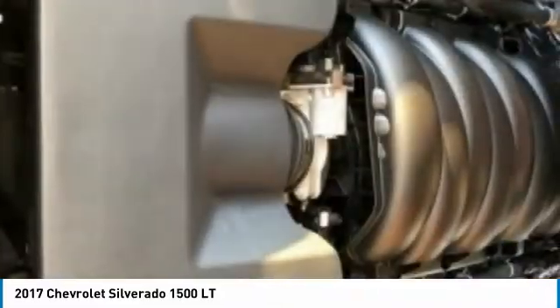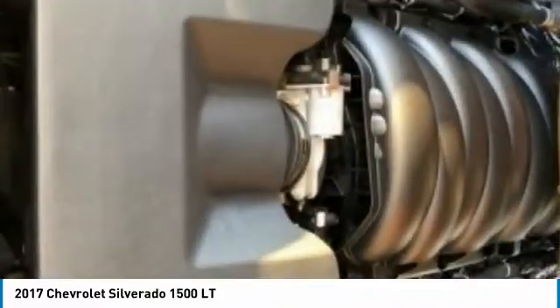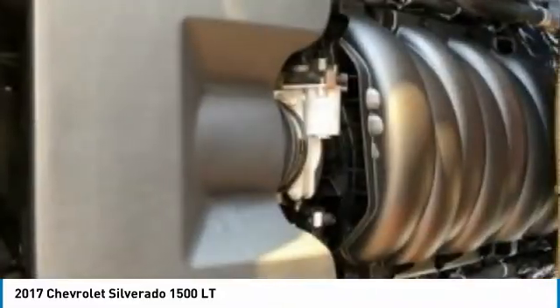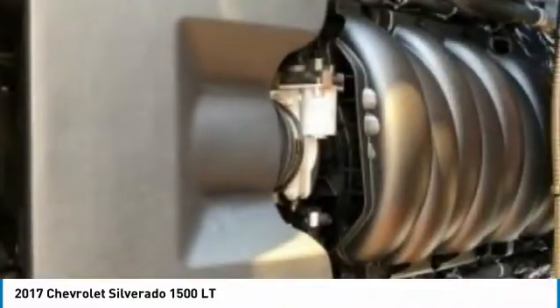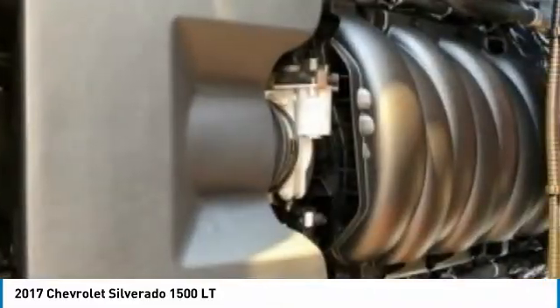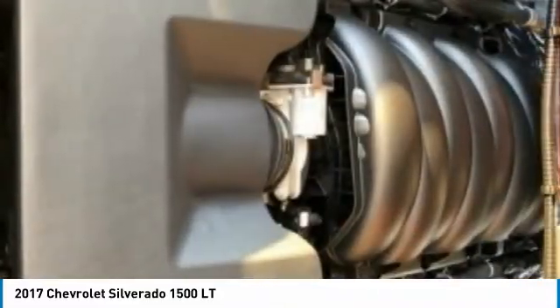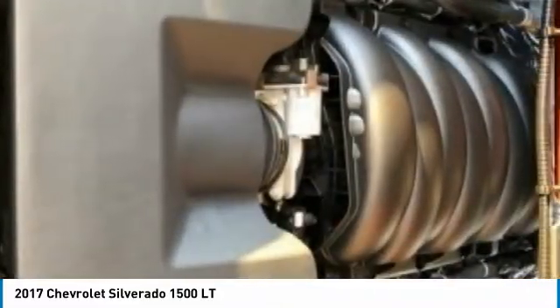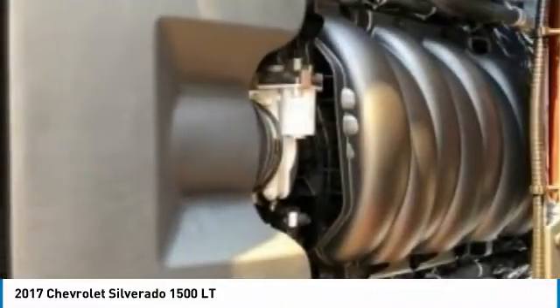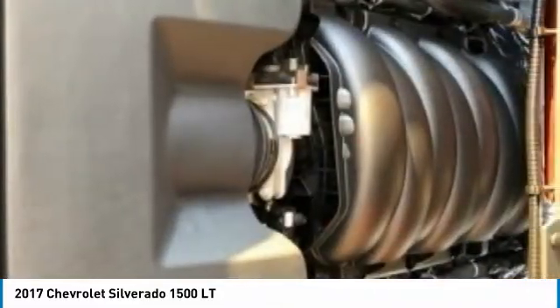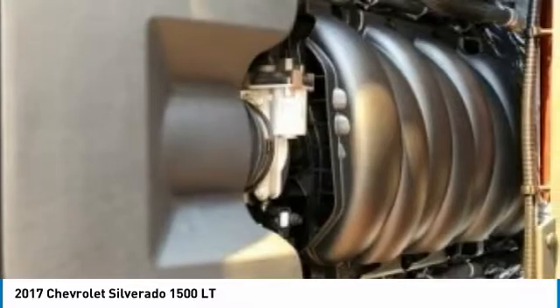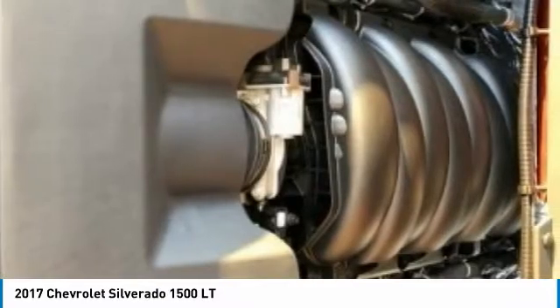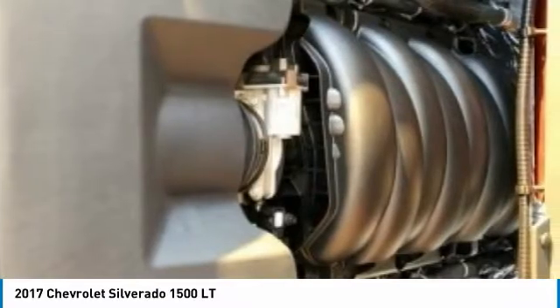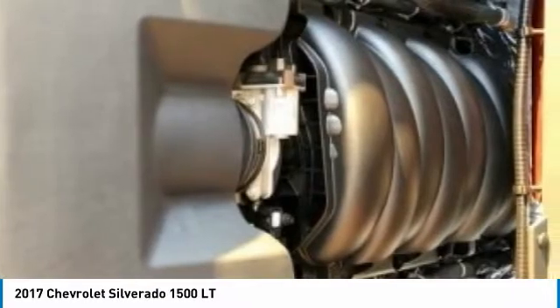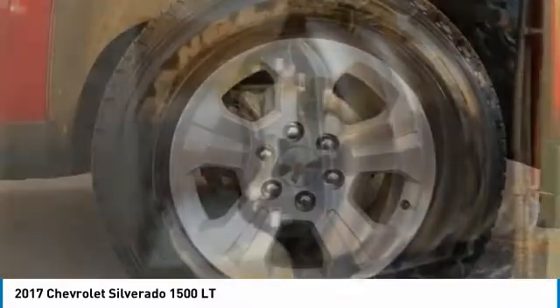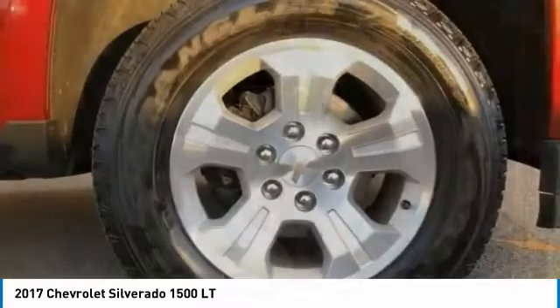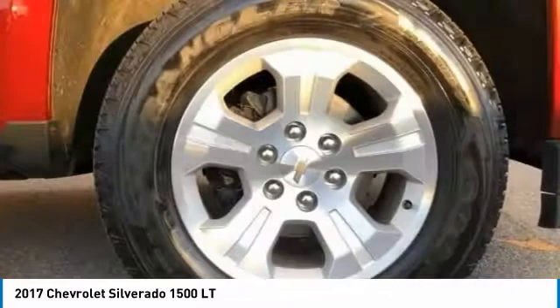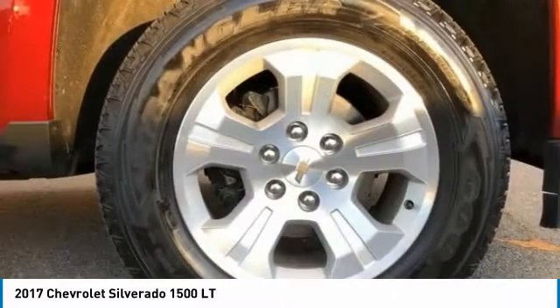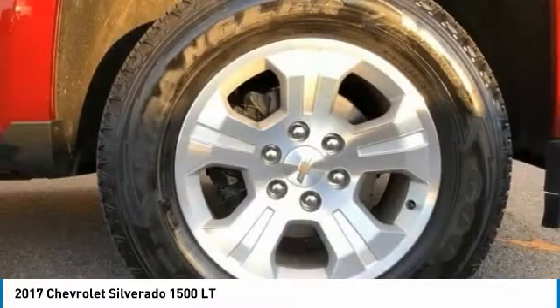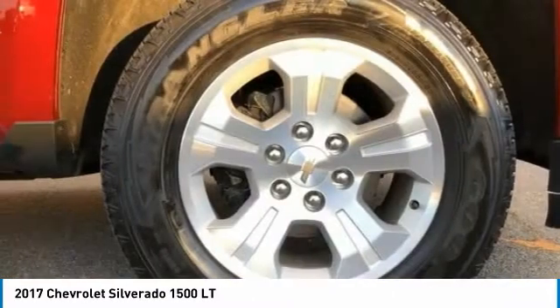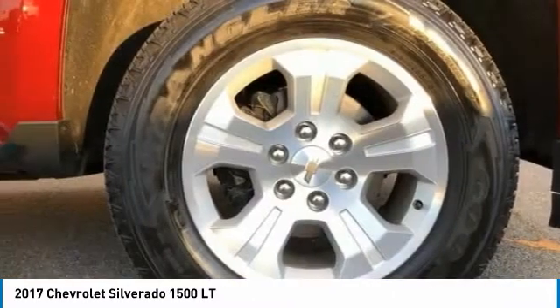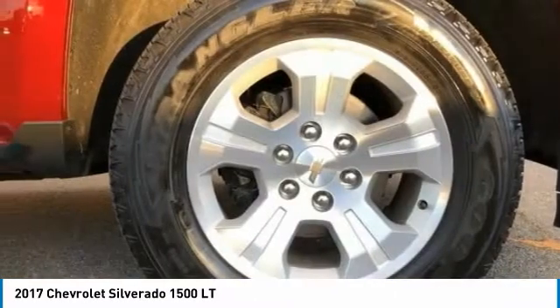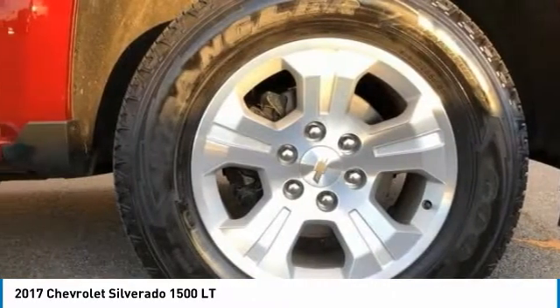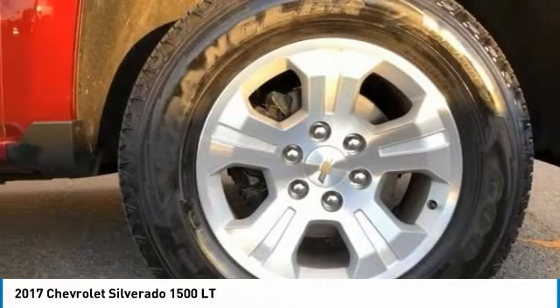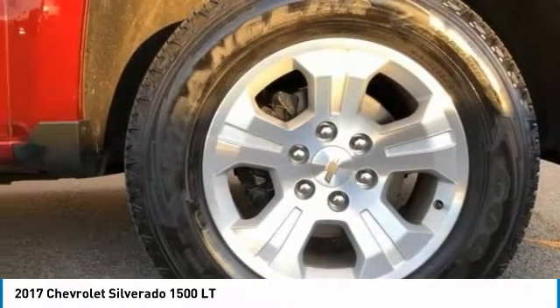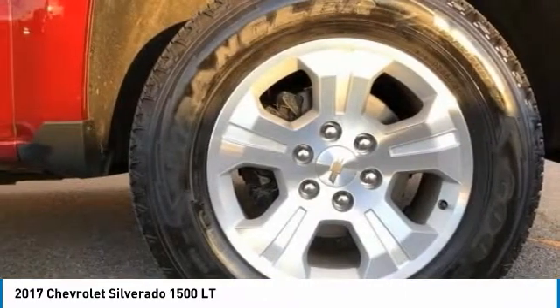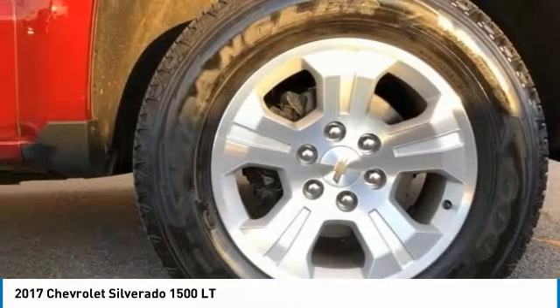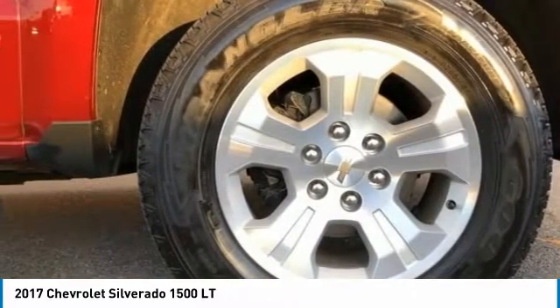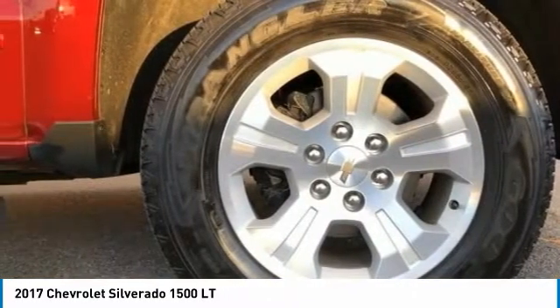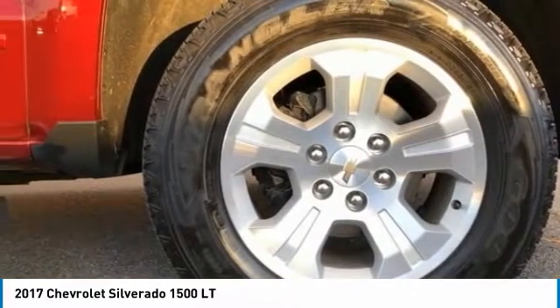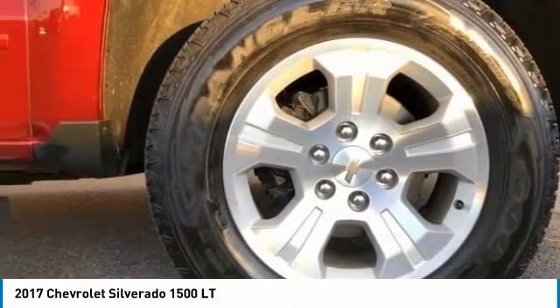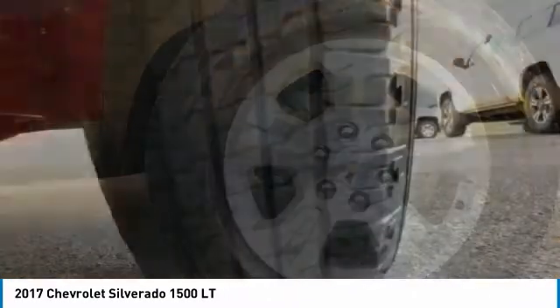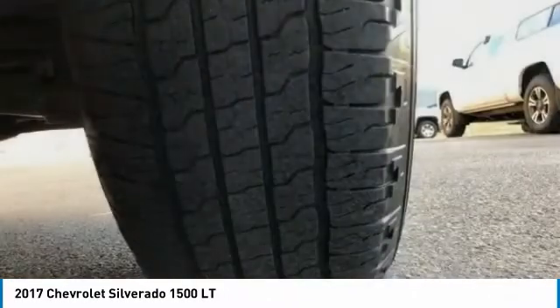Tires: front all-terrain, rear all-terrain. Come take a test drive today.